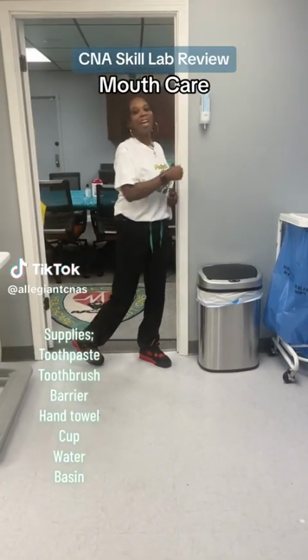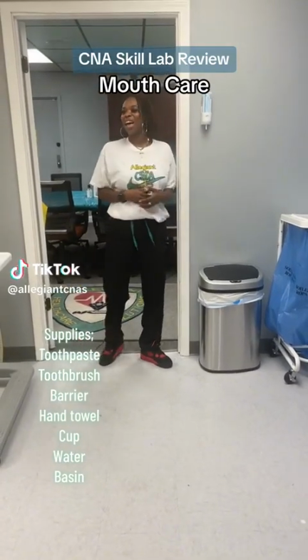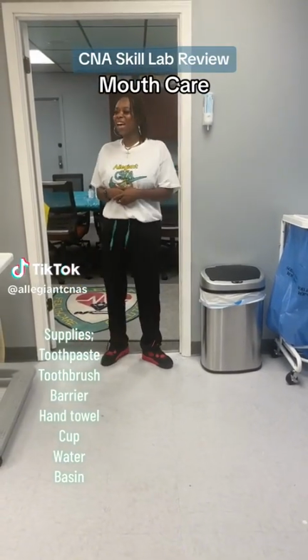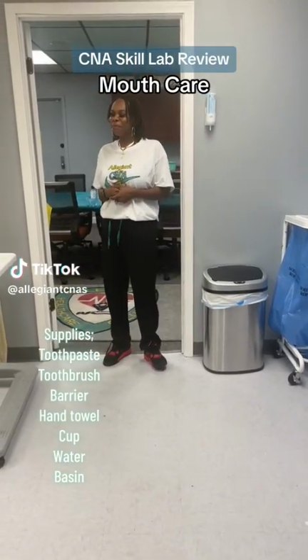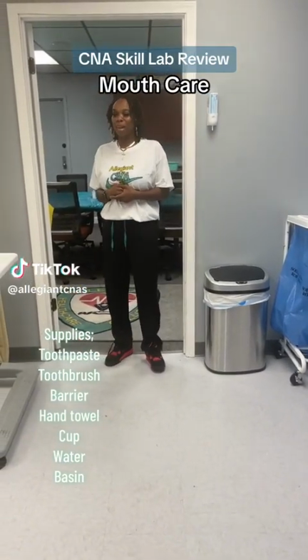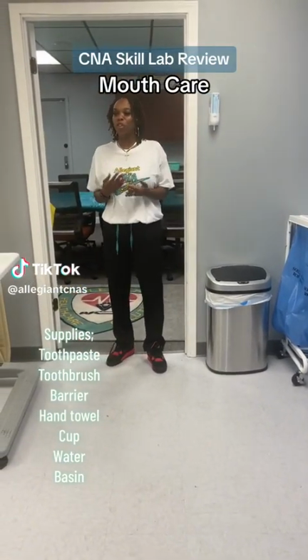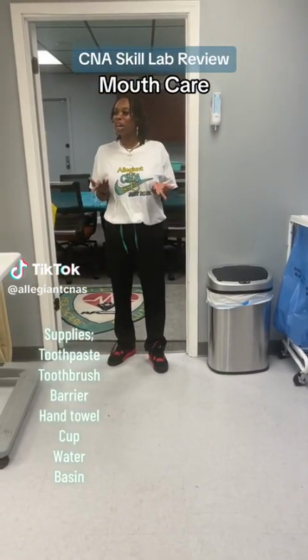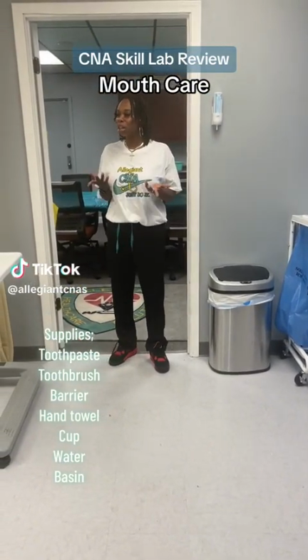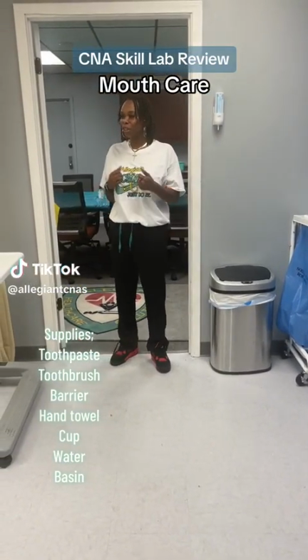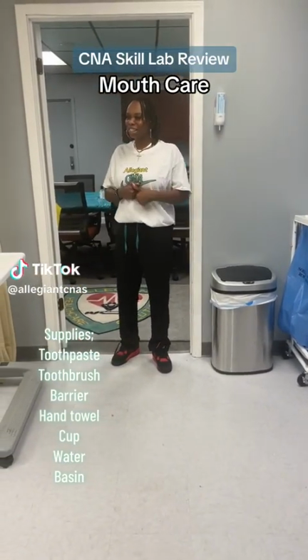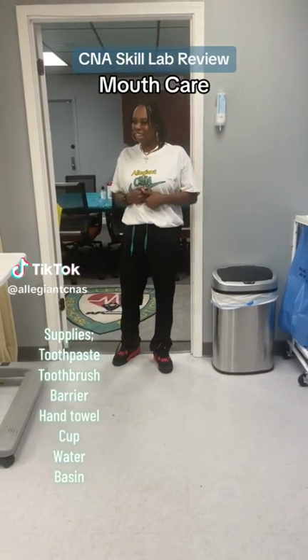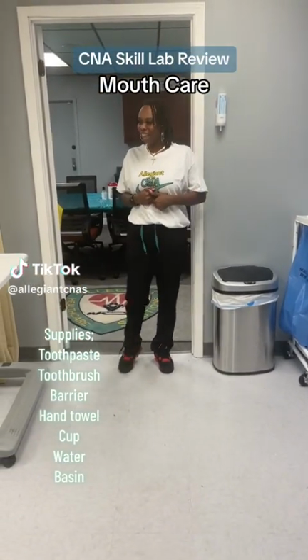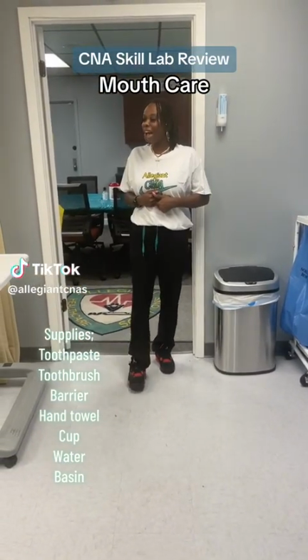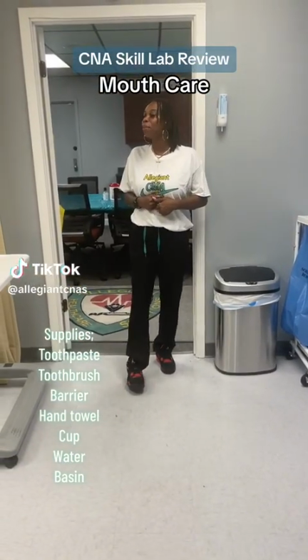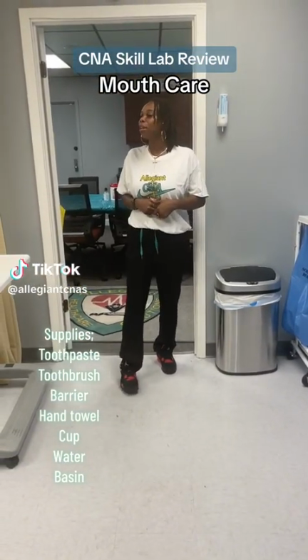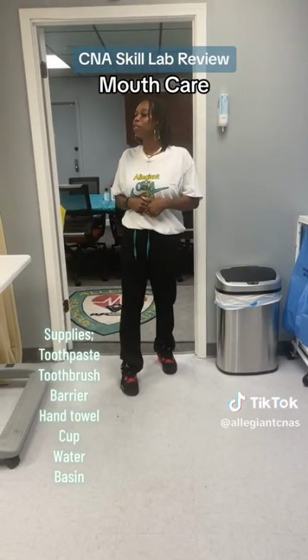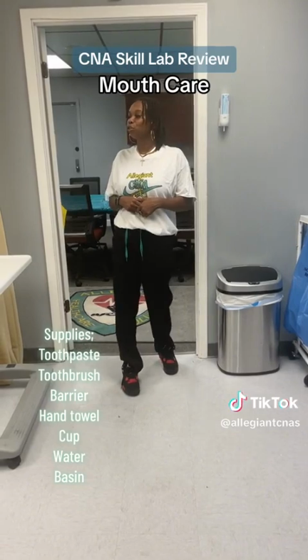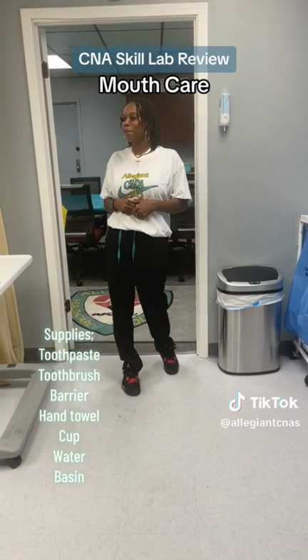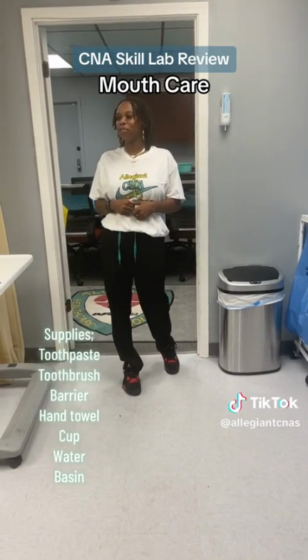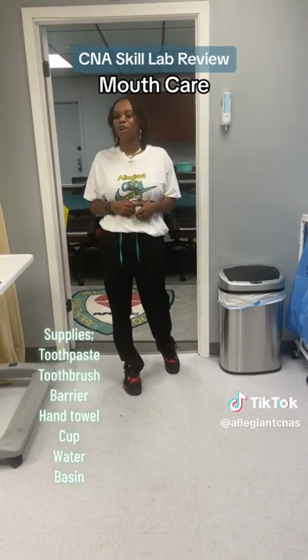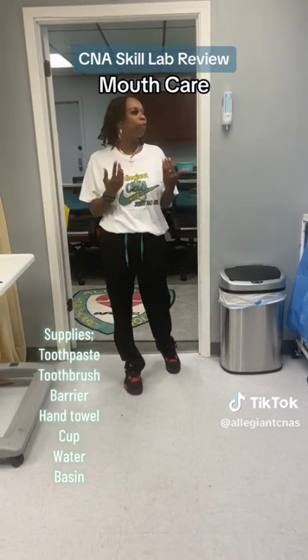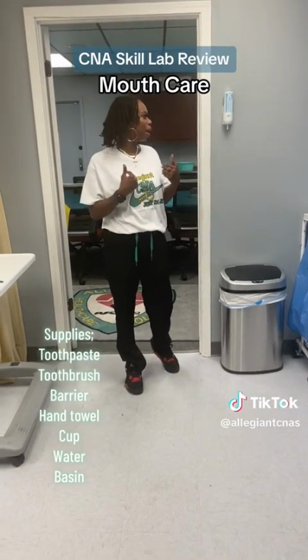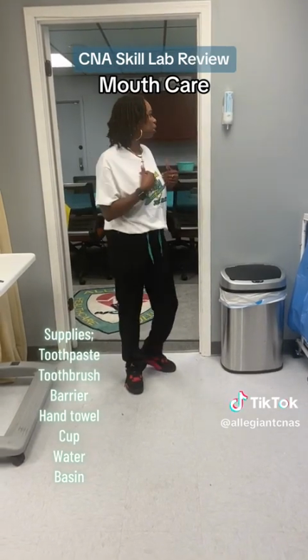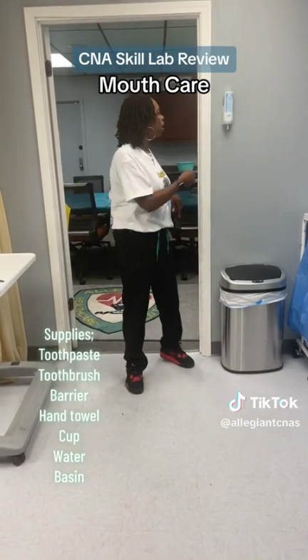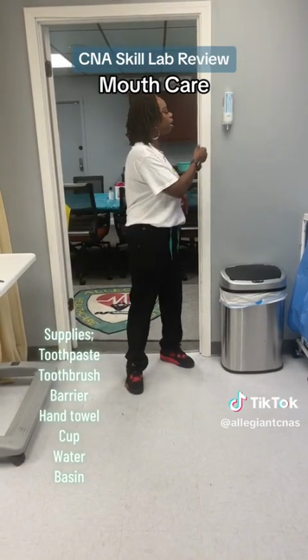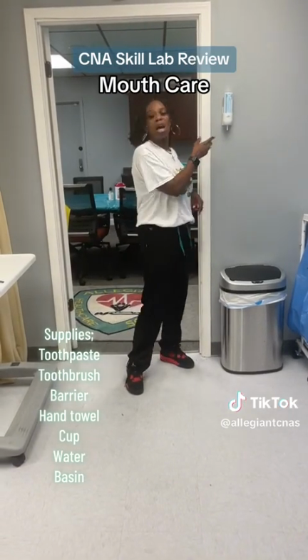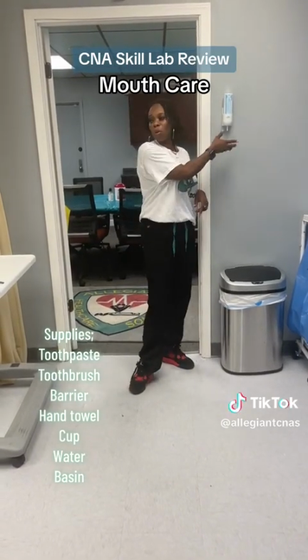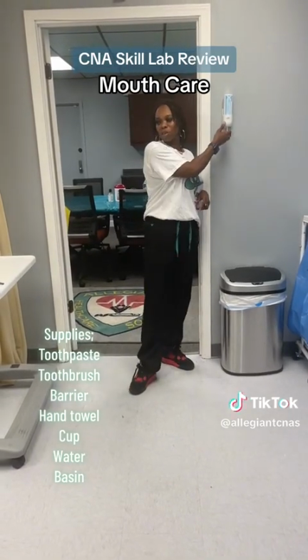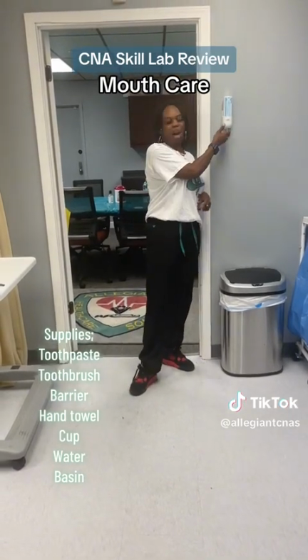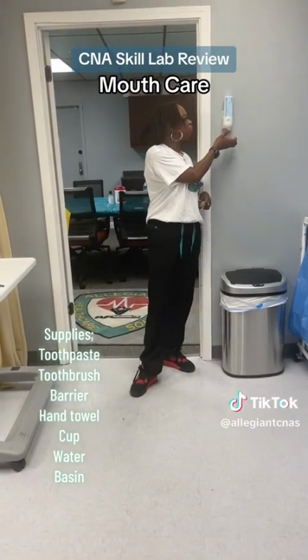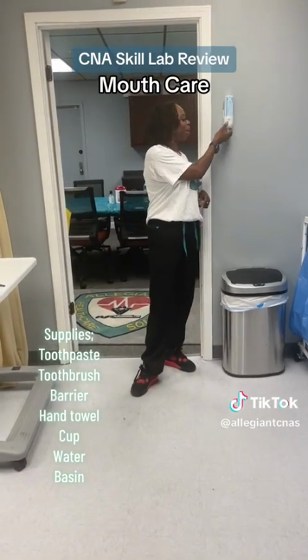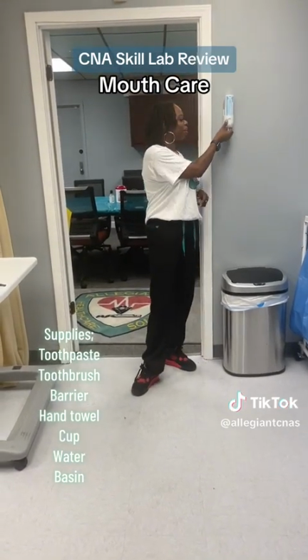Hi, my name is Sharonda. I'm going to be your CNA. I am here to do your mouth care. Before I get started, I'm going to wash my hands.